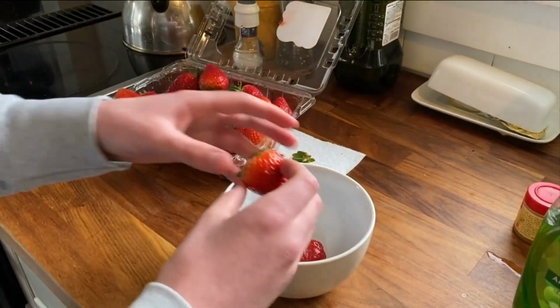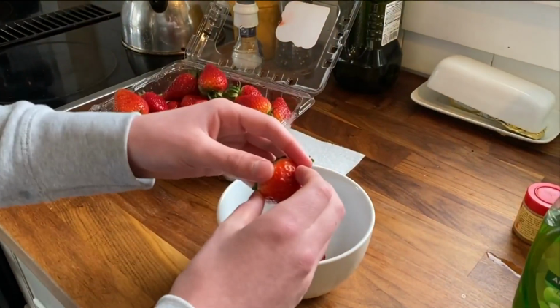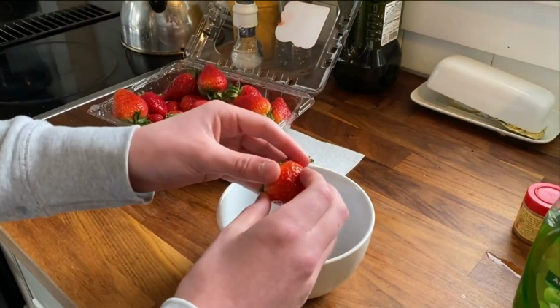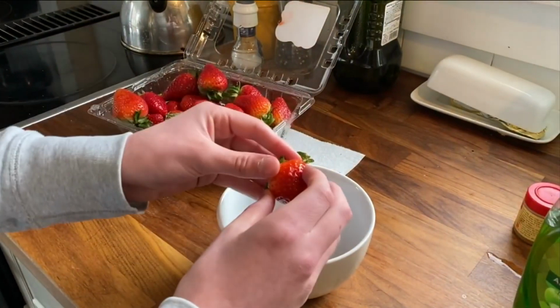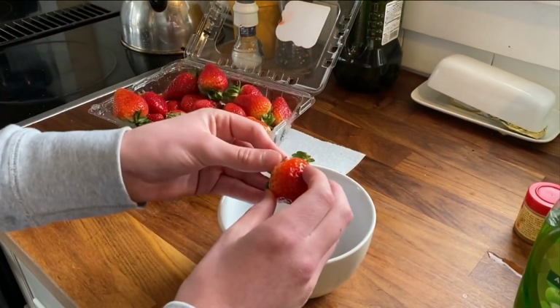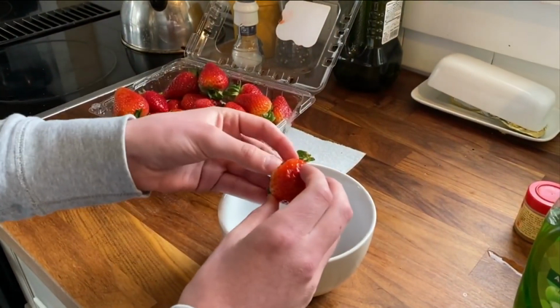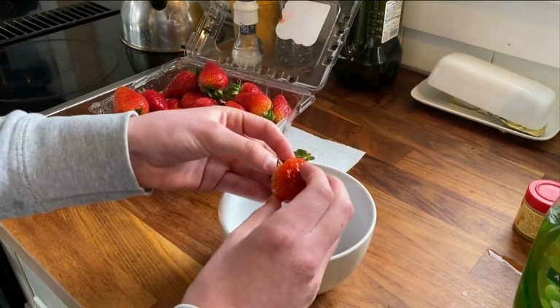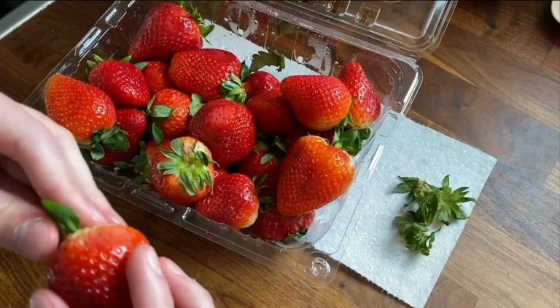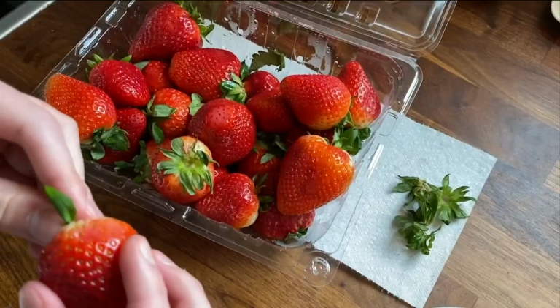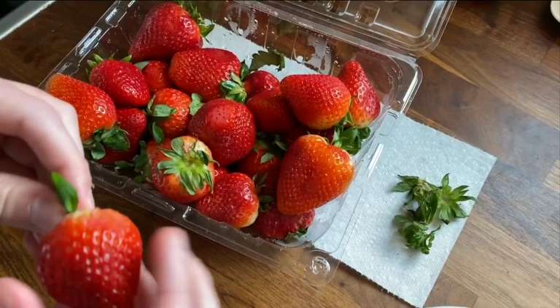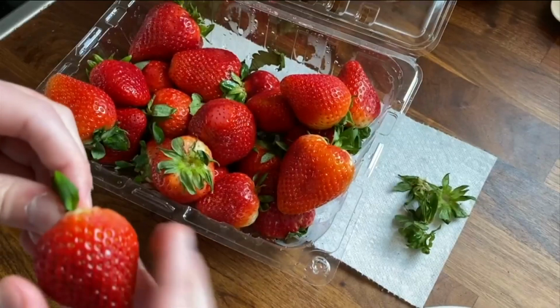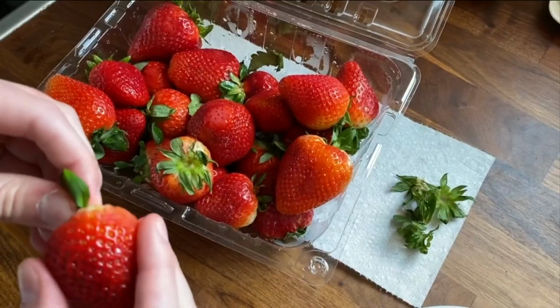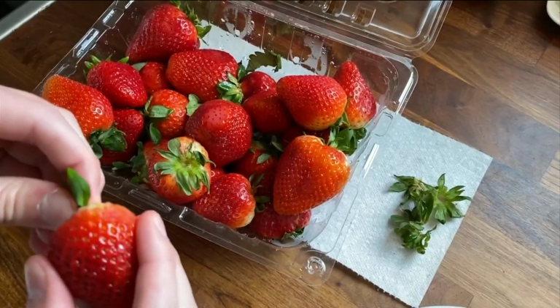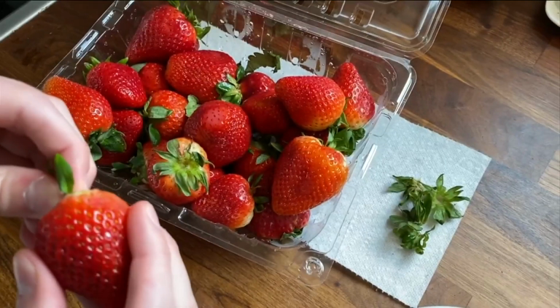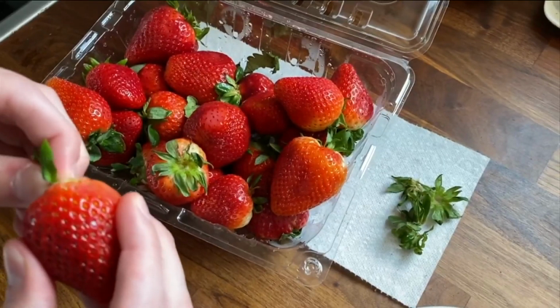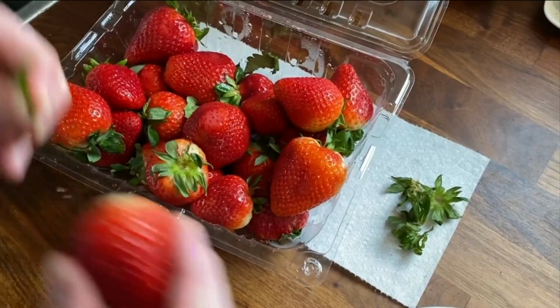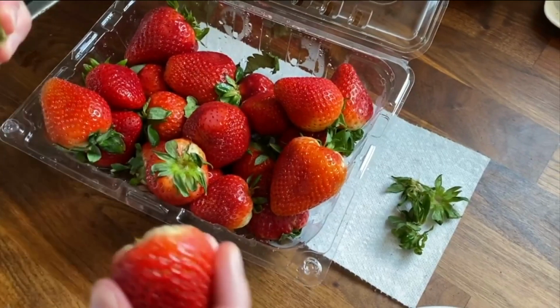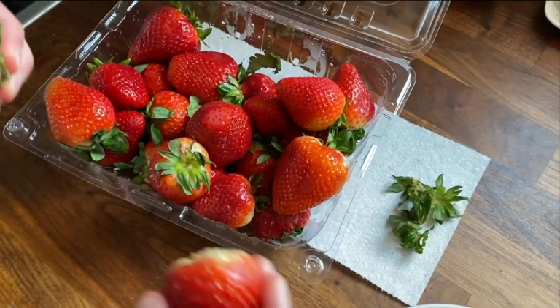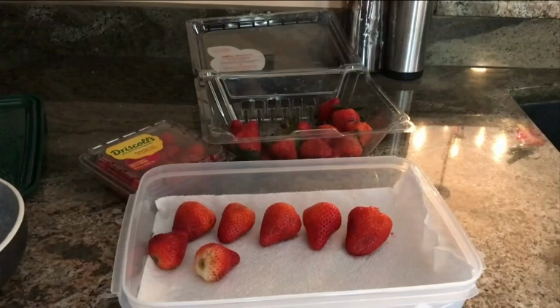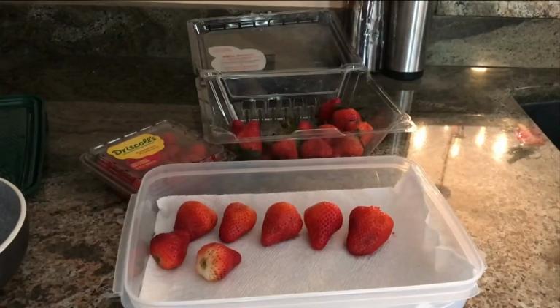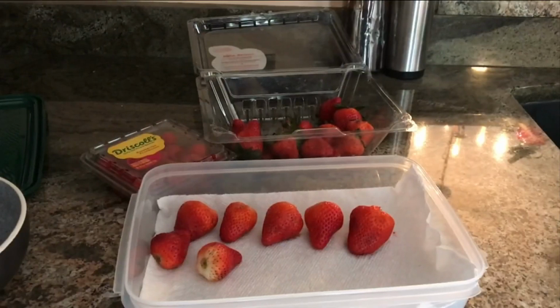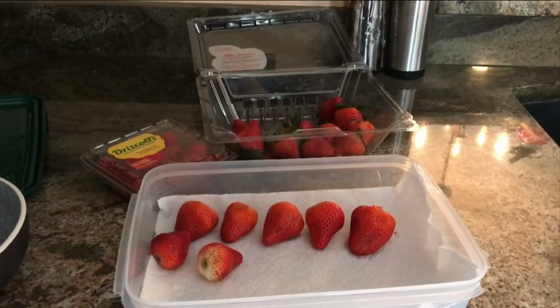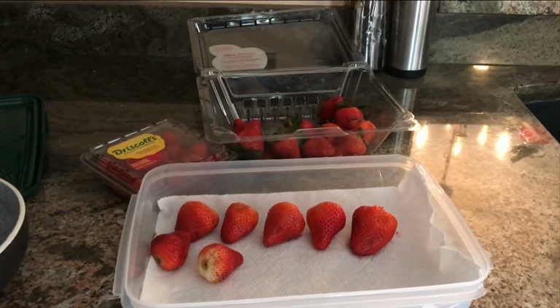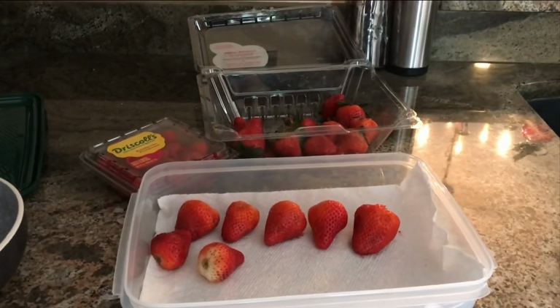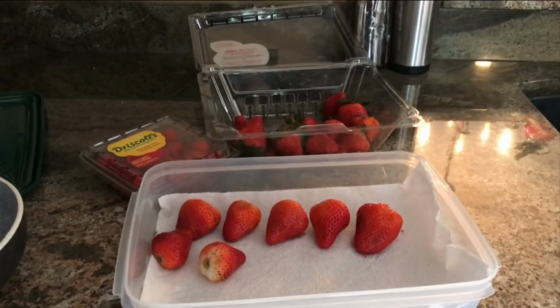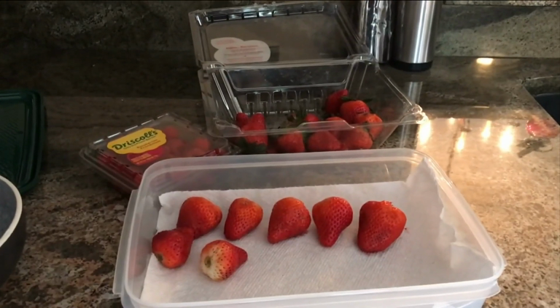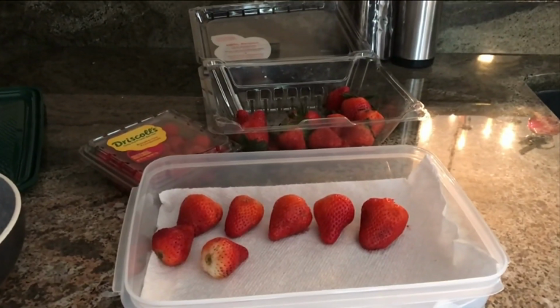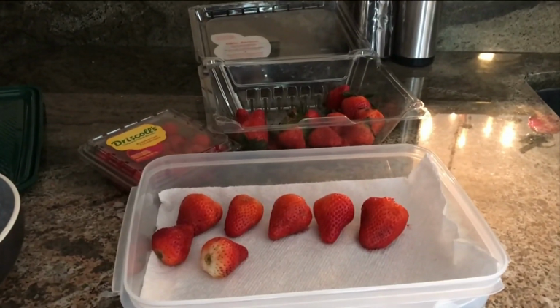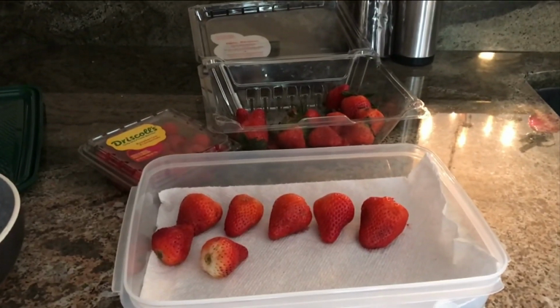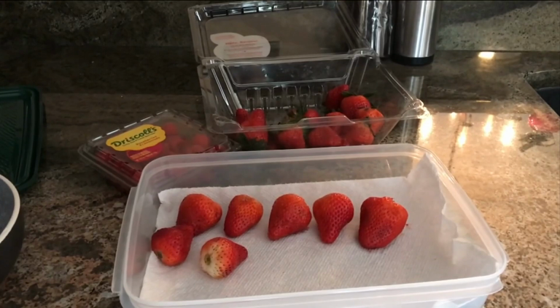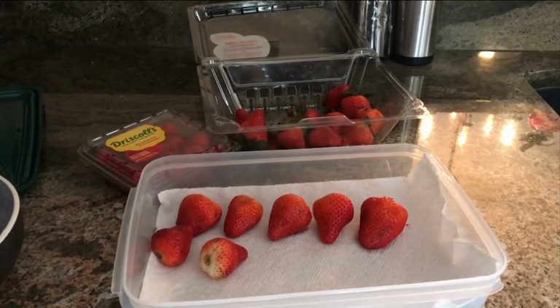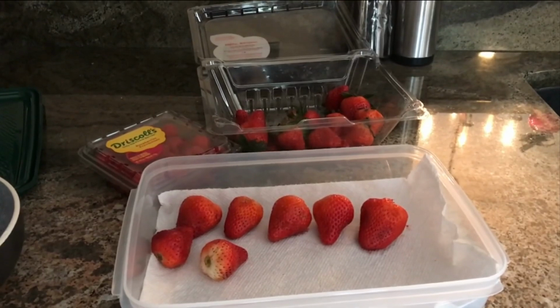Strawberries will keep for about a week in the refrigerator if you remove the stems and lay them separately in a covered container.